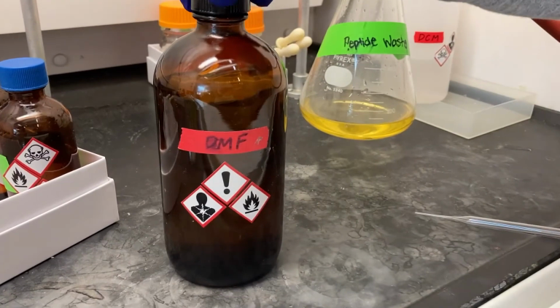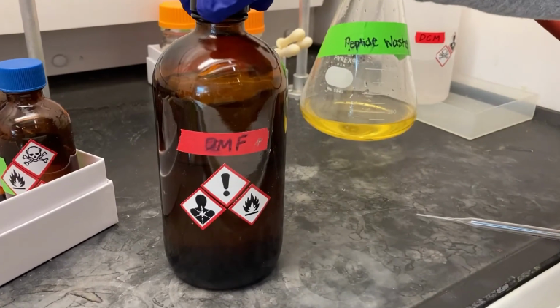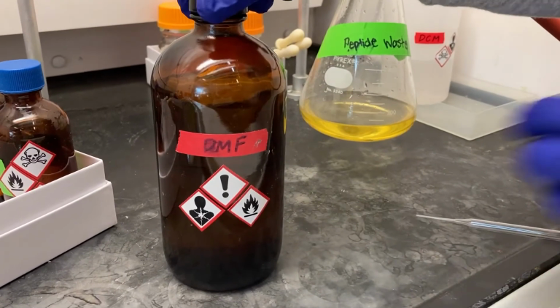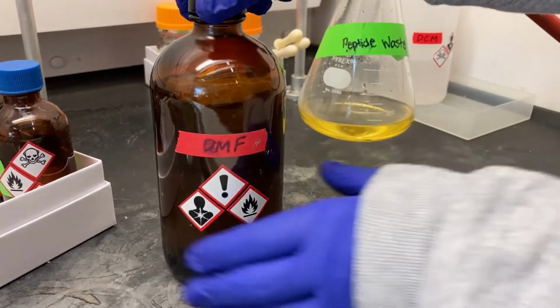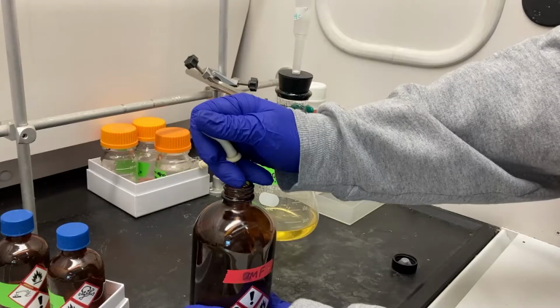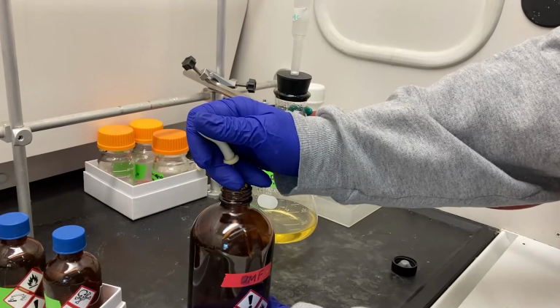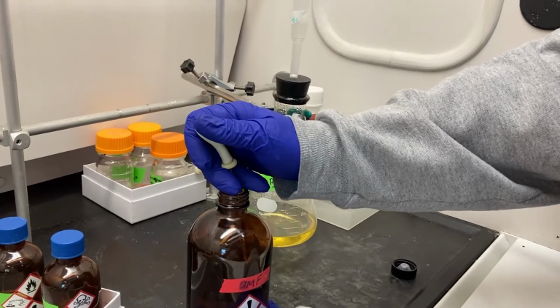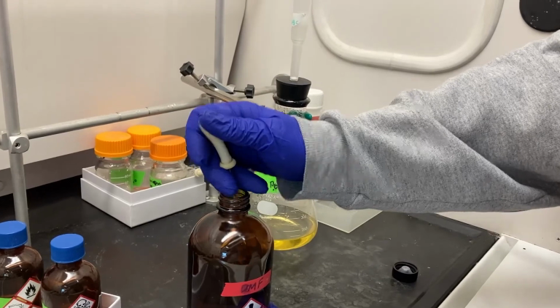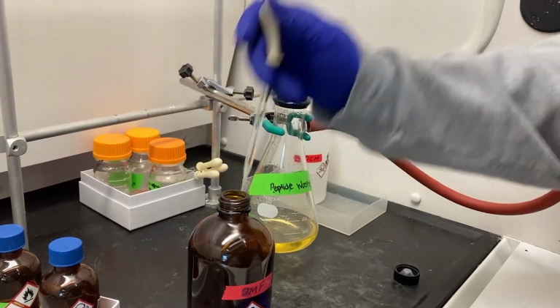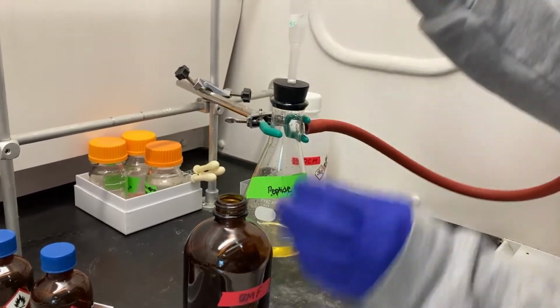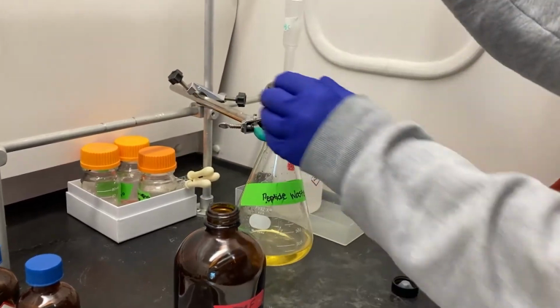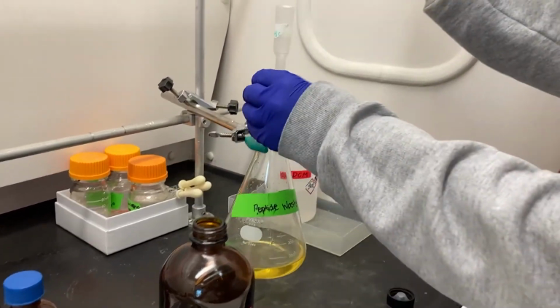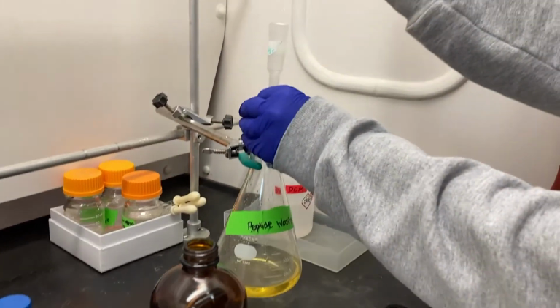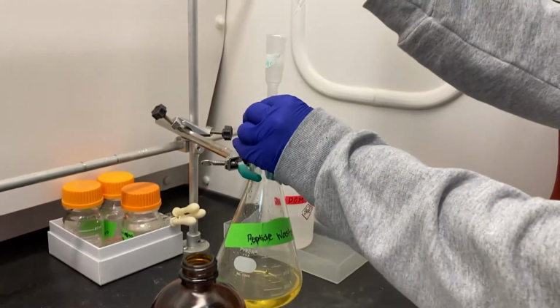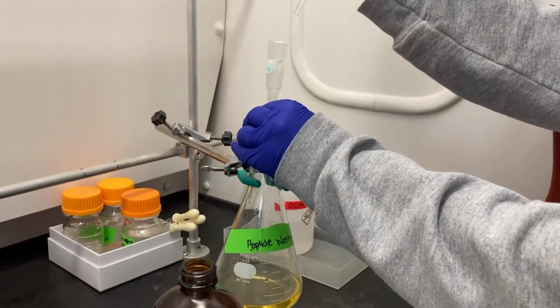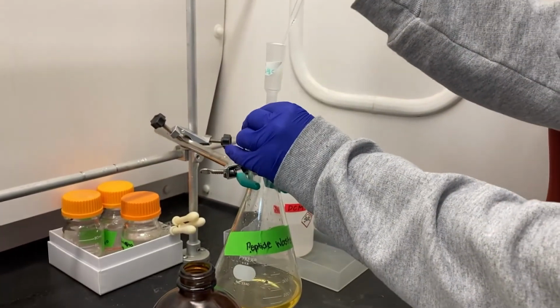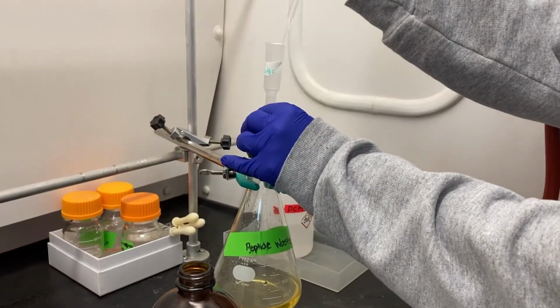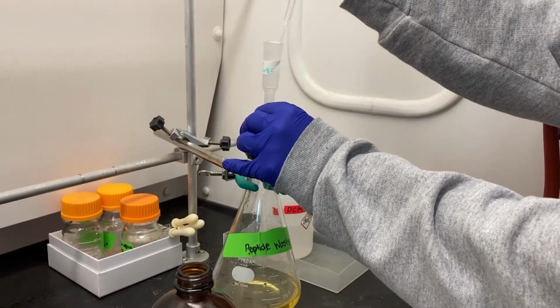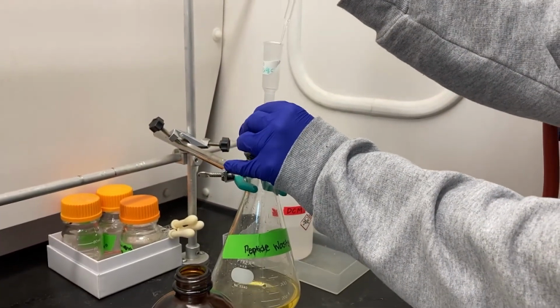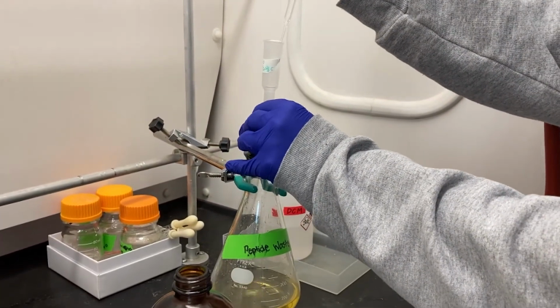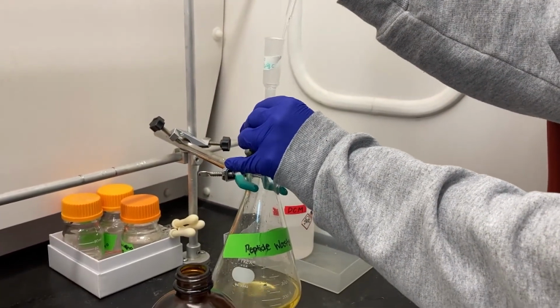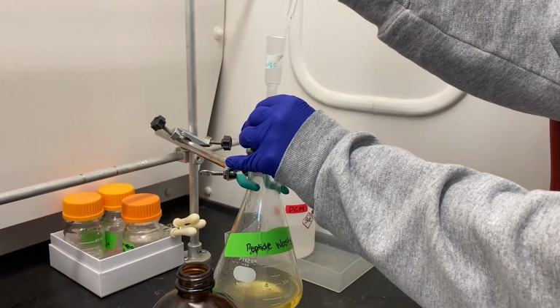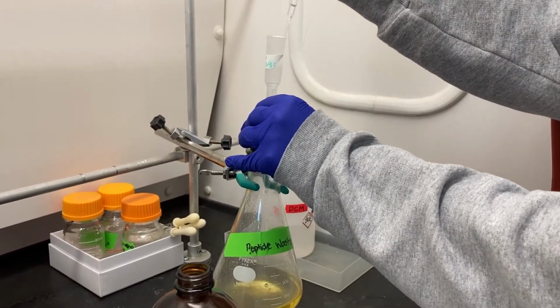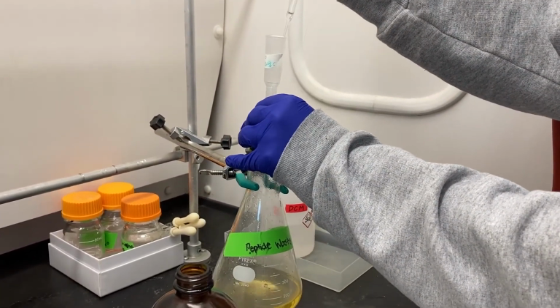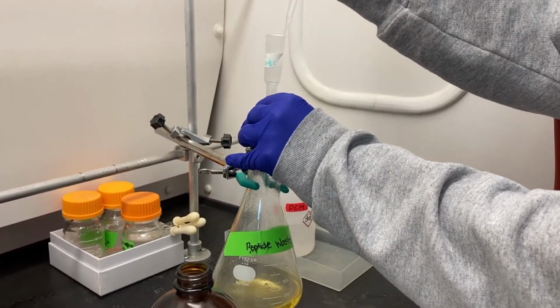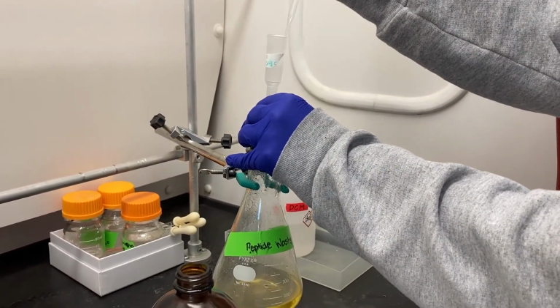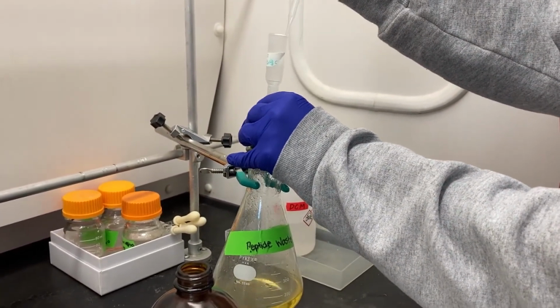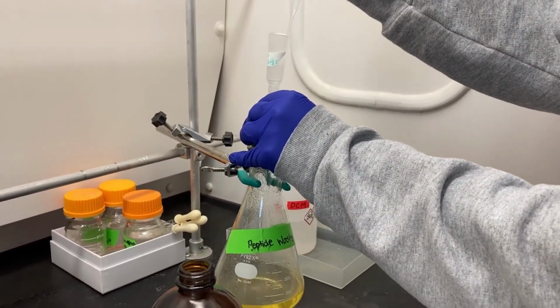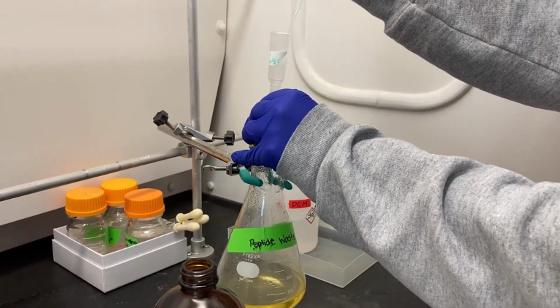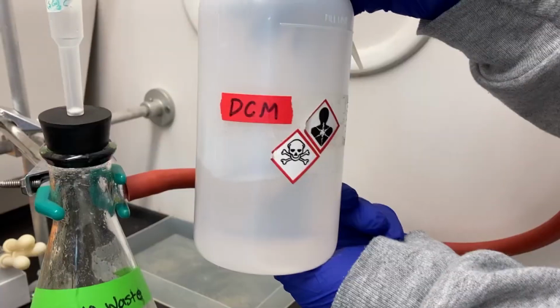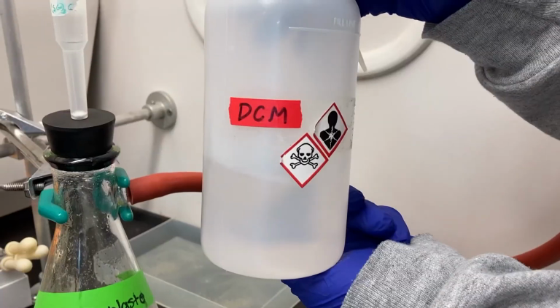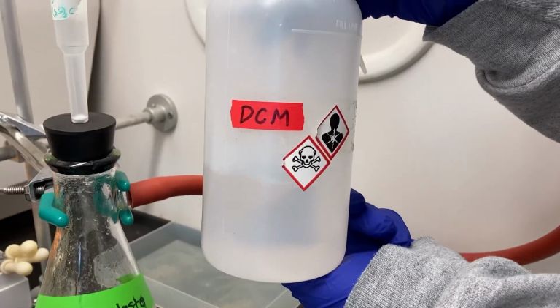Before you store your peptide, wash it with DMF, then wash with DCM. Drying out the resin with DCM will further prevent any undesired reactions.